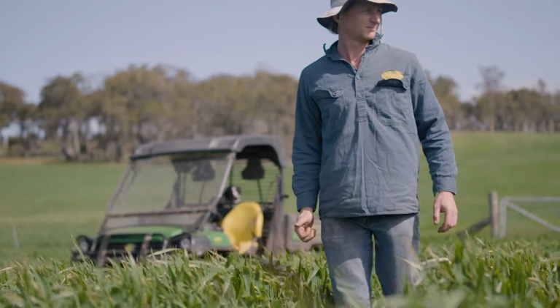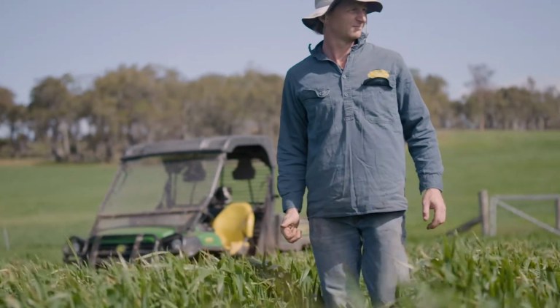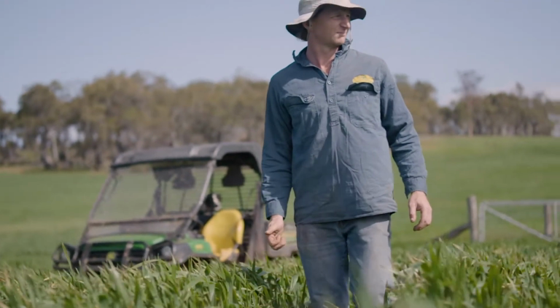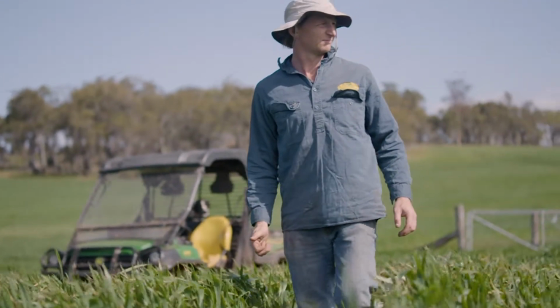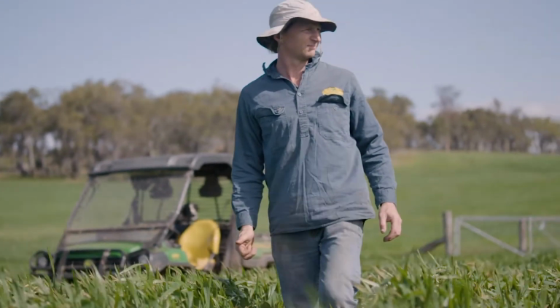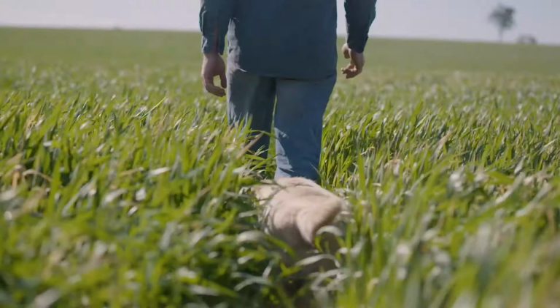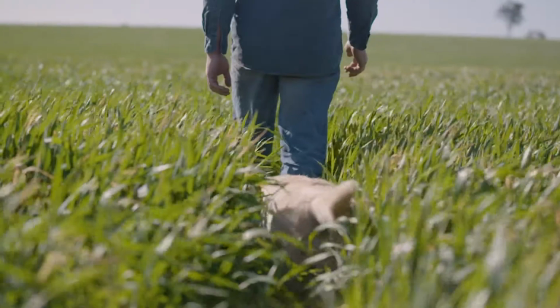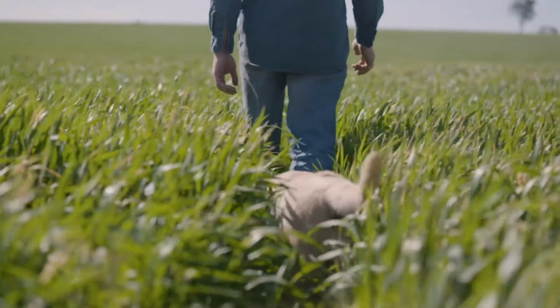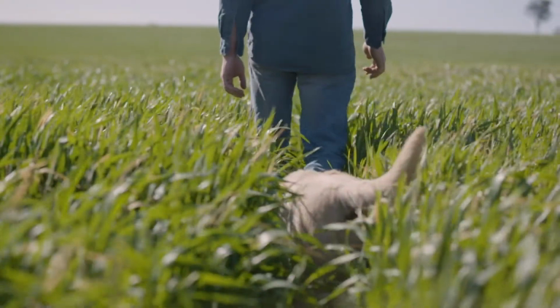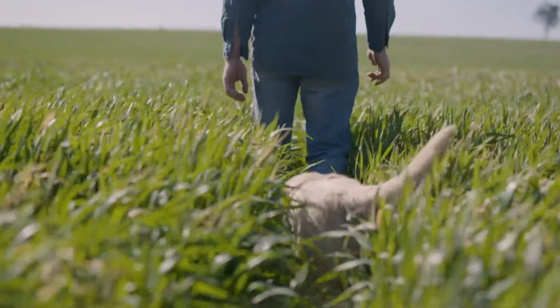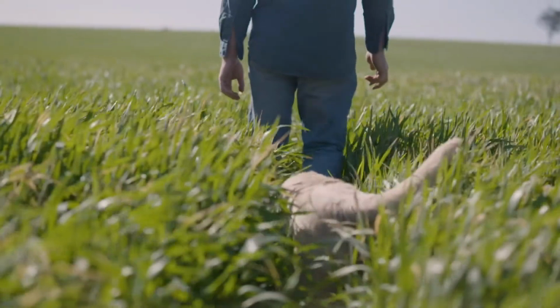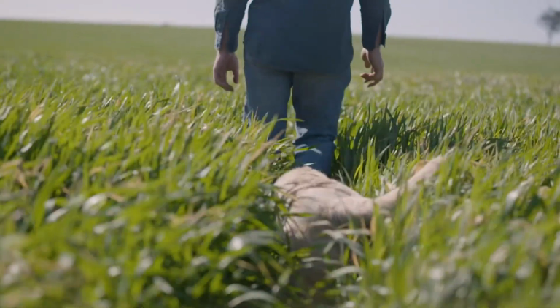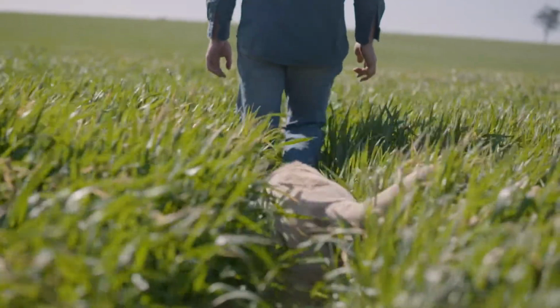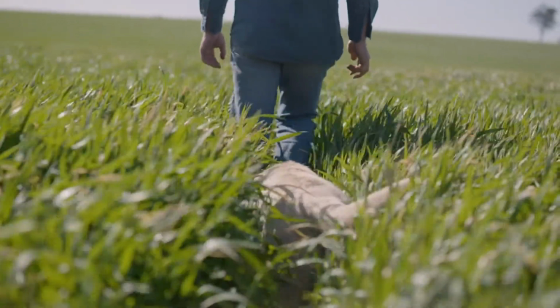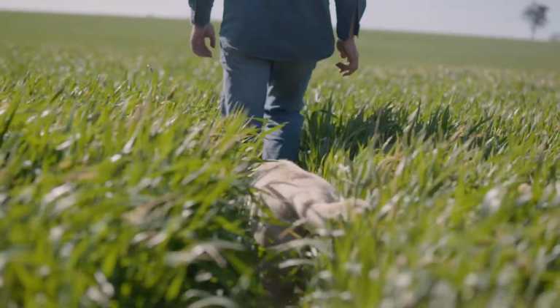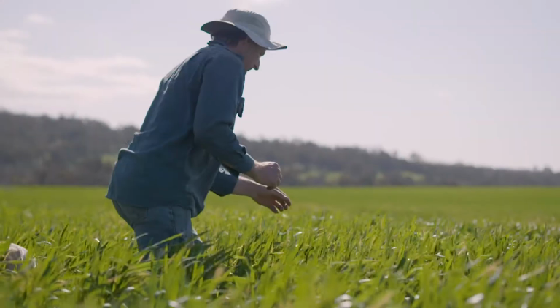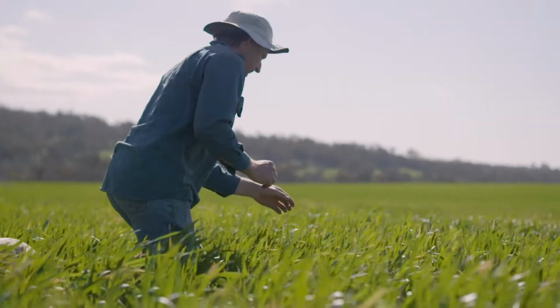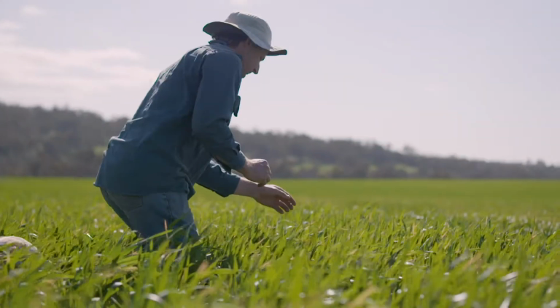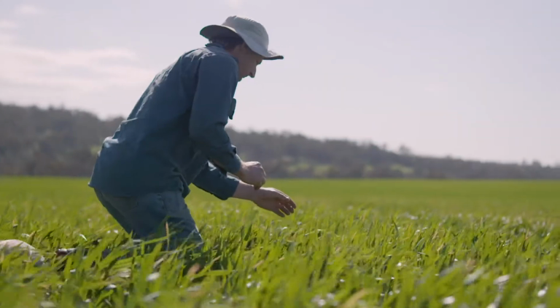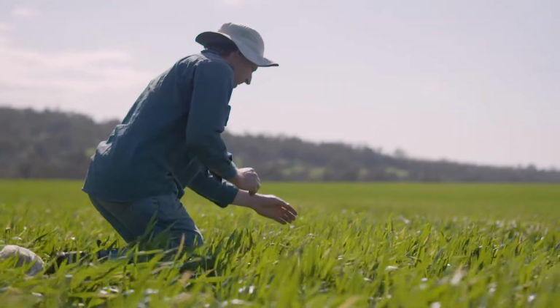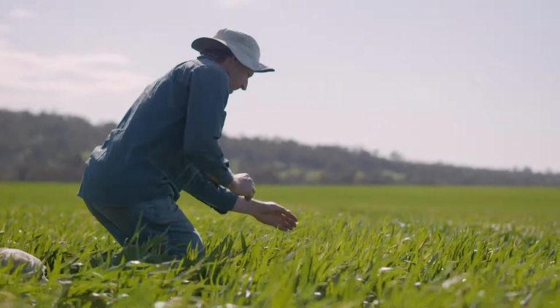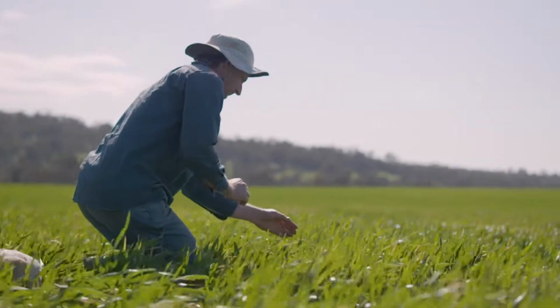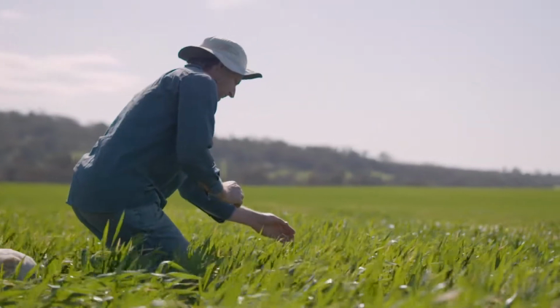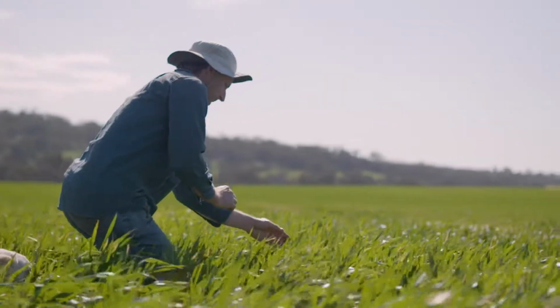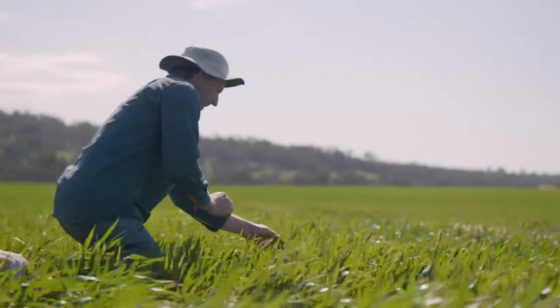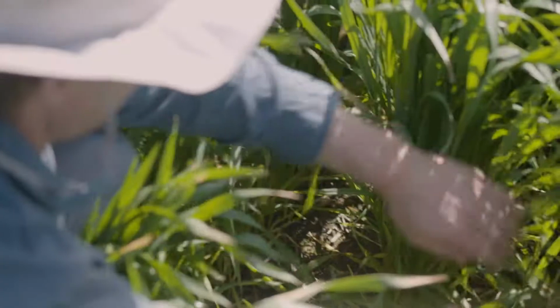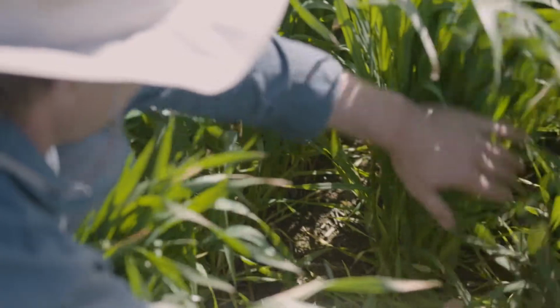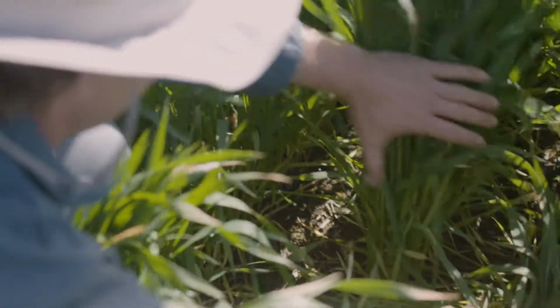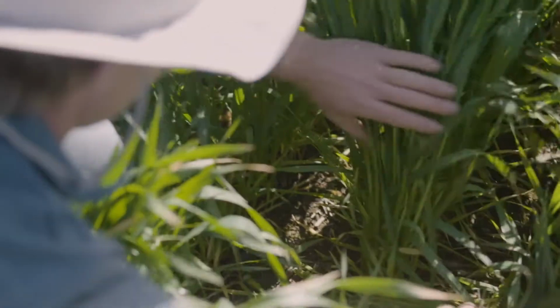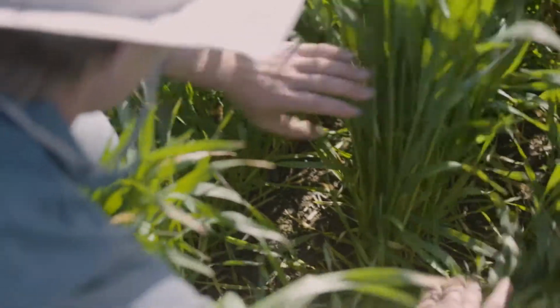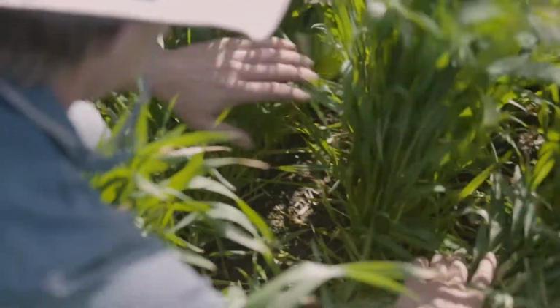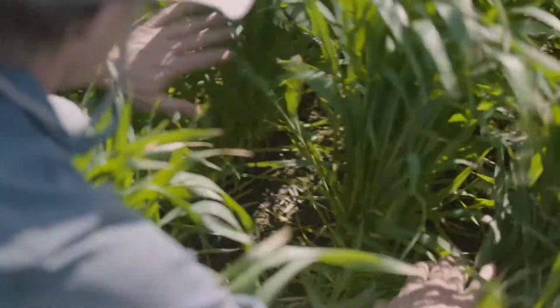So the paddocks that are in crop stay in crop, so we want to keep on top of the weeds. We run a chaff cart and try to keep on top of the weeds as well.